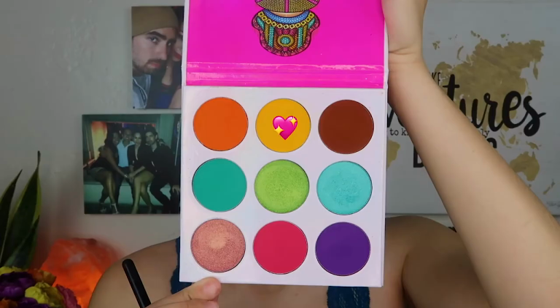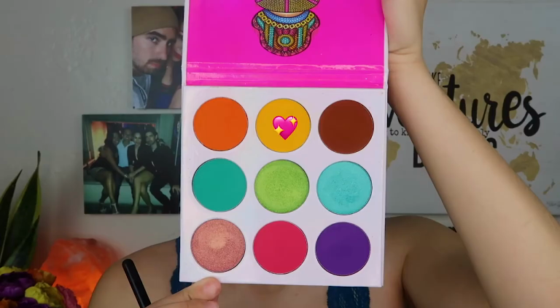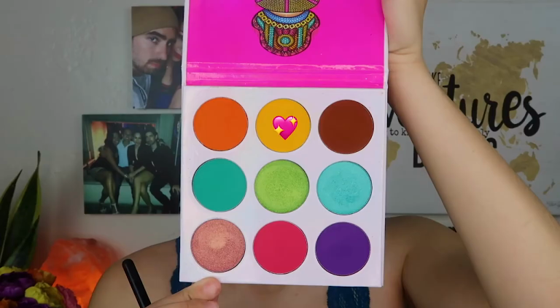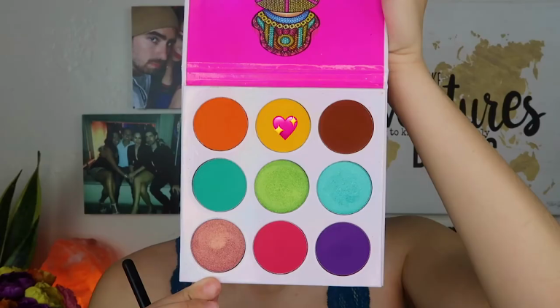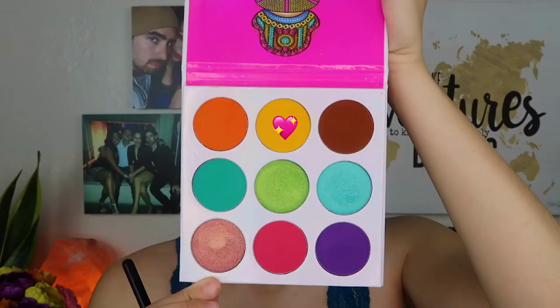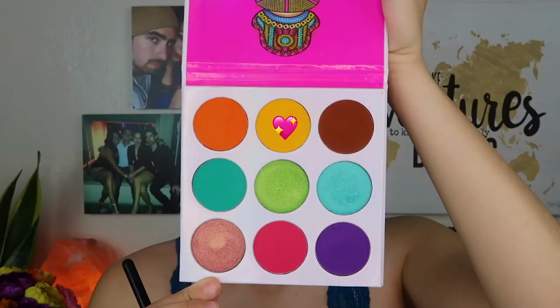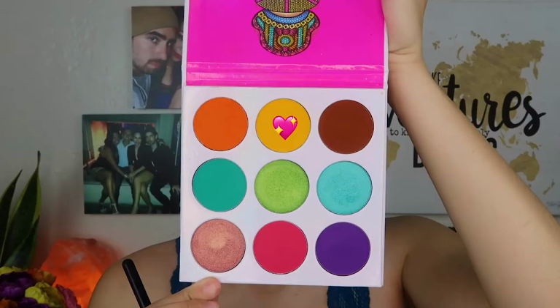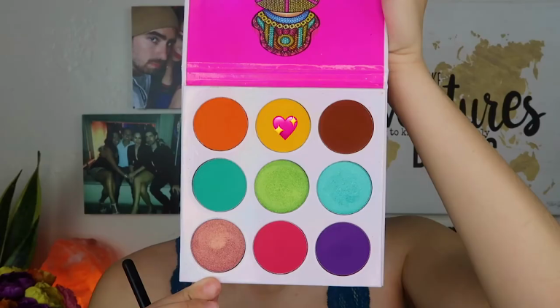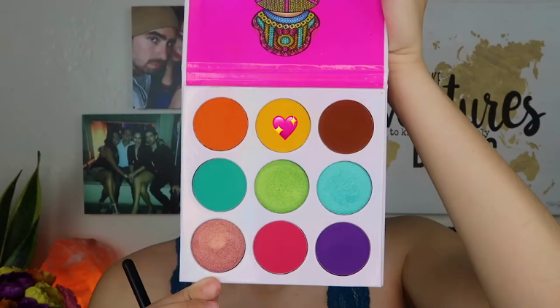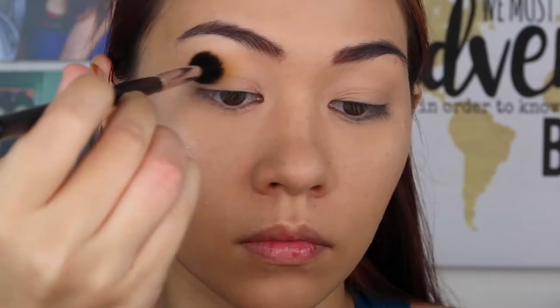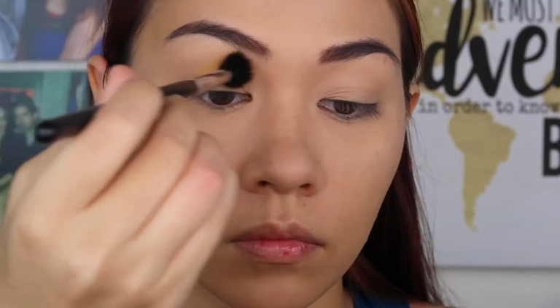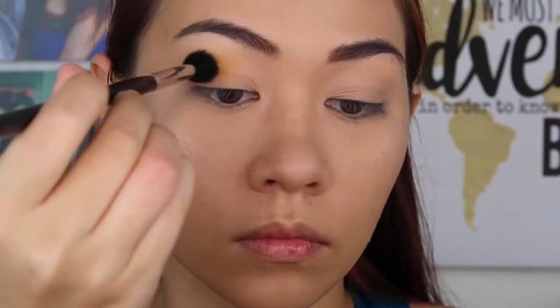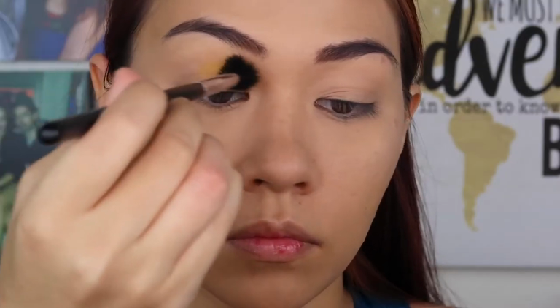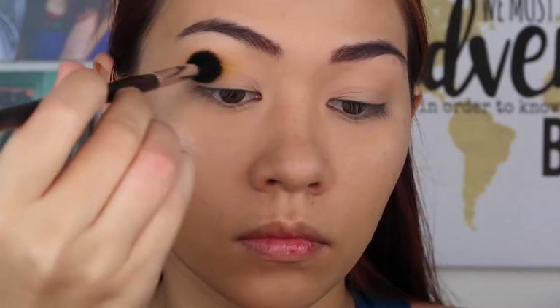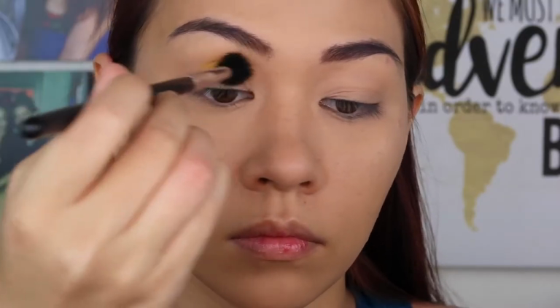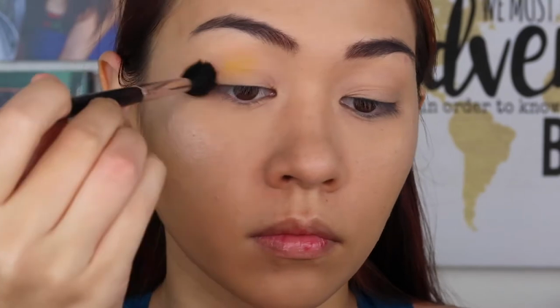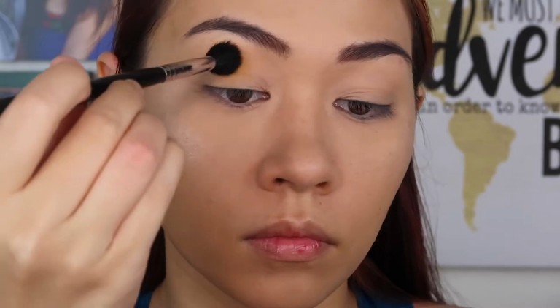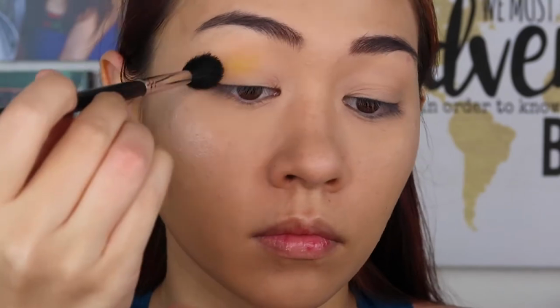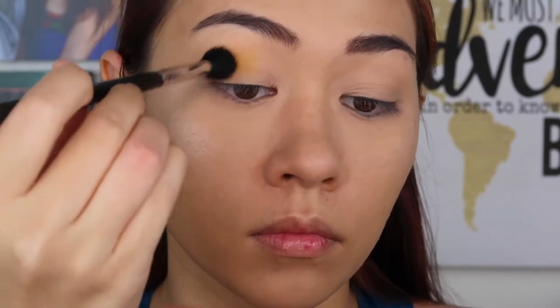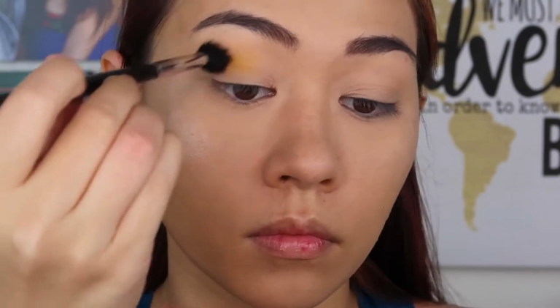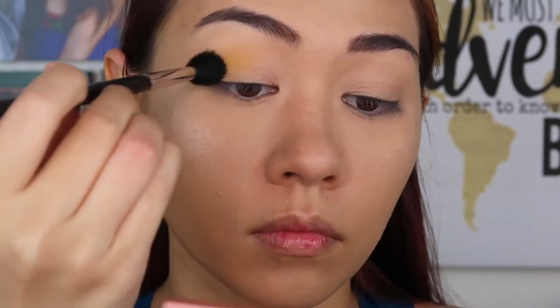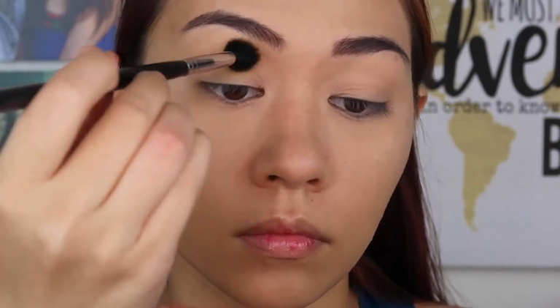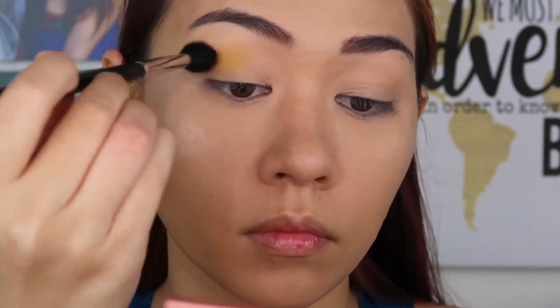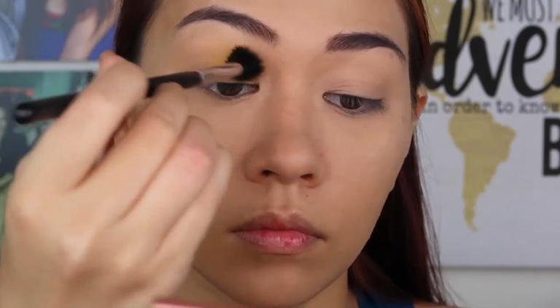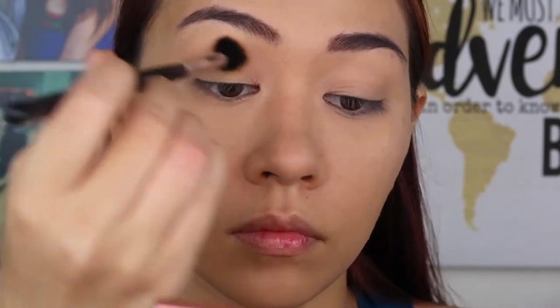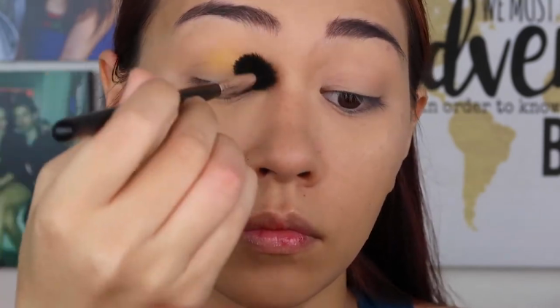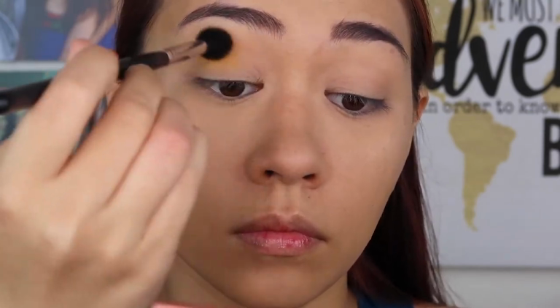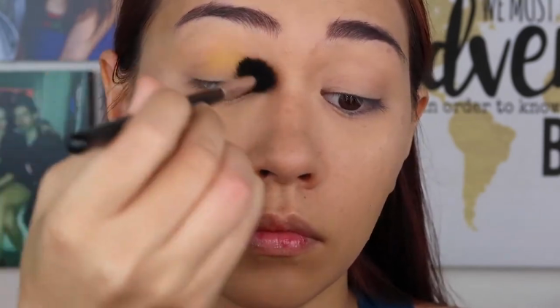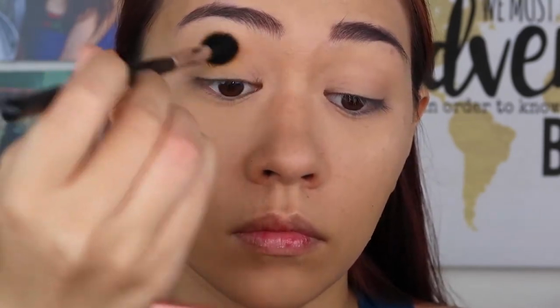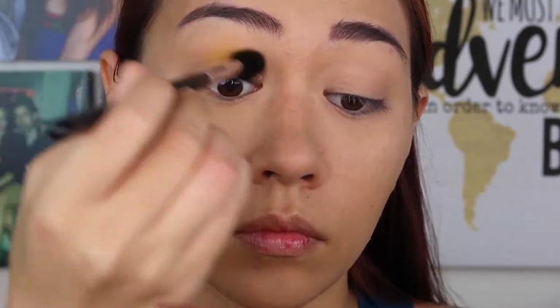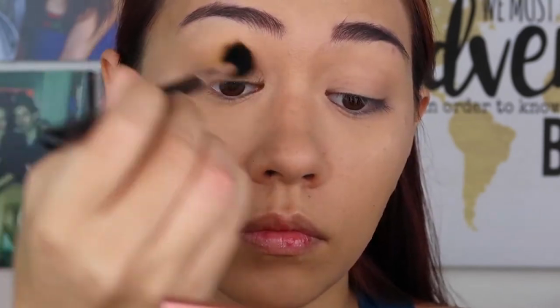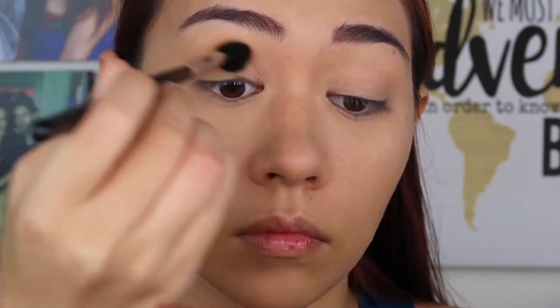So I'm going to be using that yellow color for my first transition shade, and I'm going to be using a fluffy tapered blending brush.